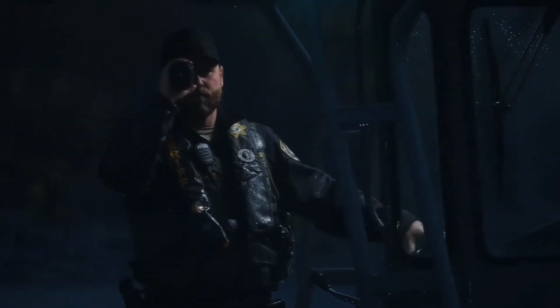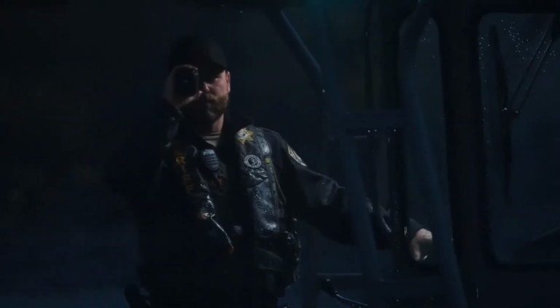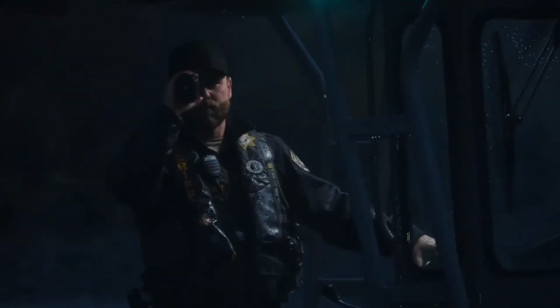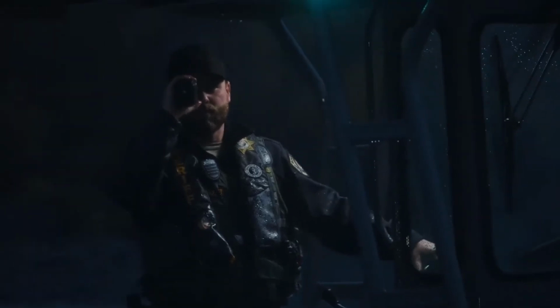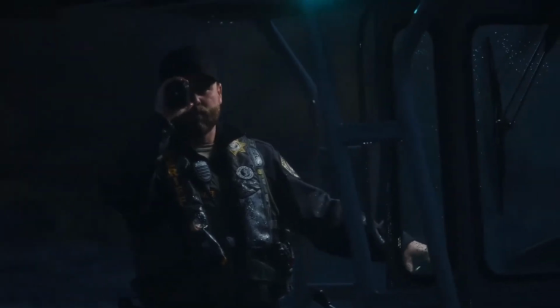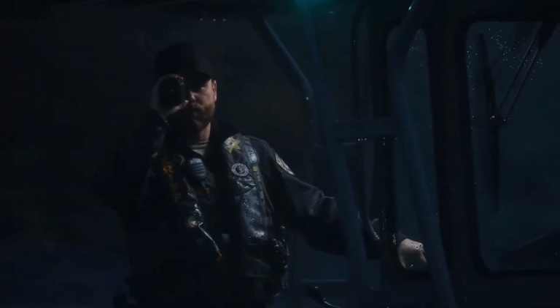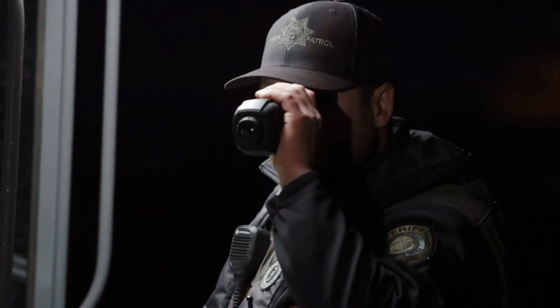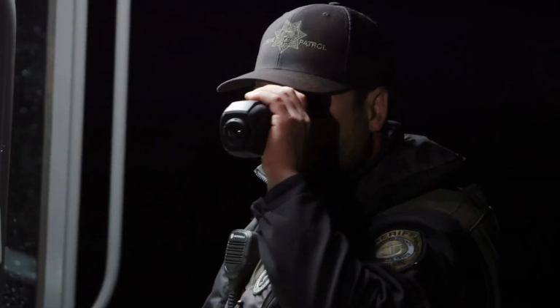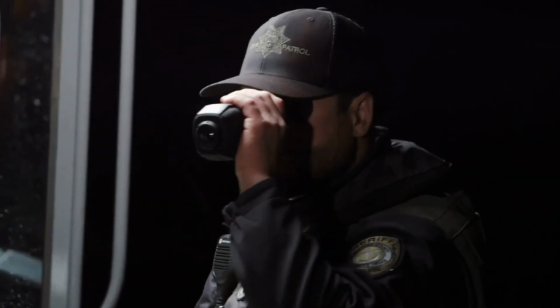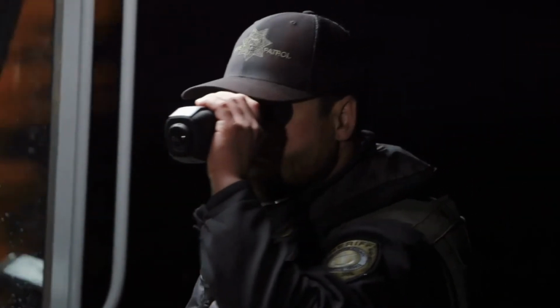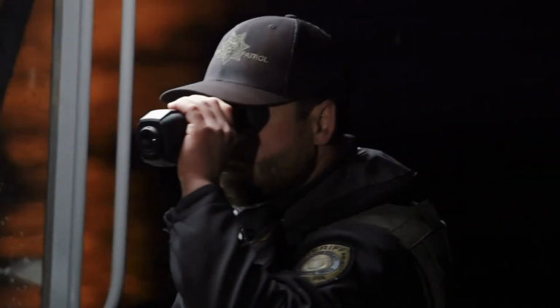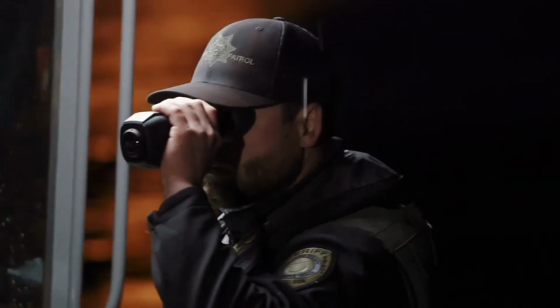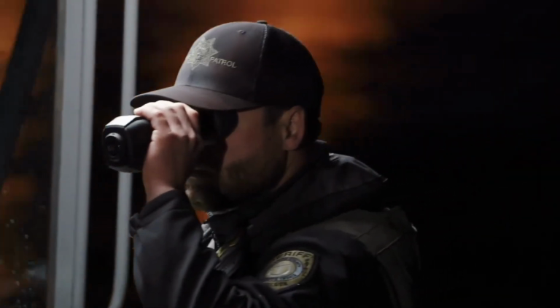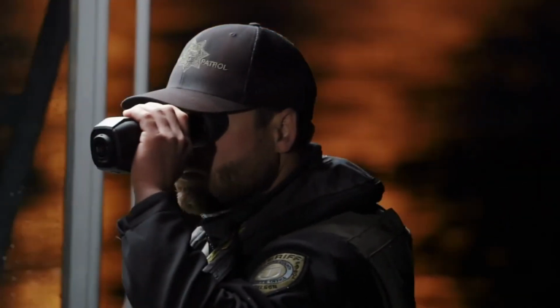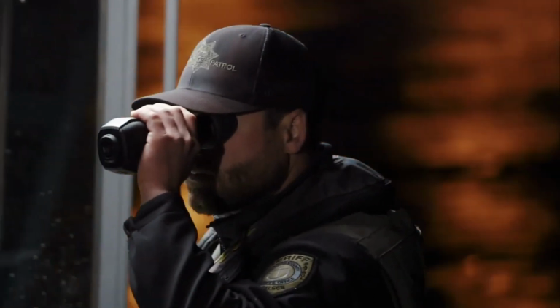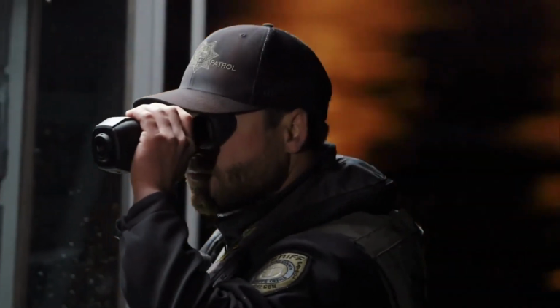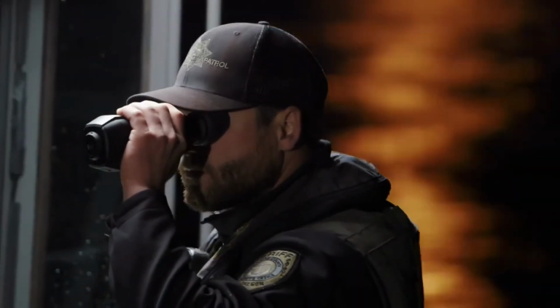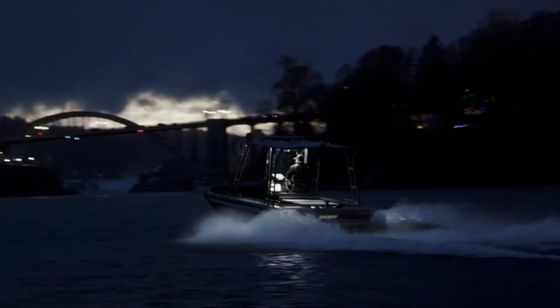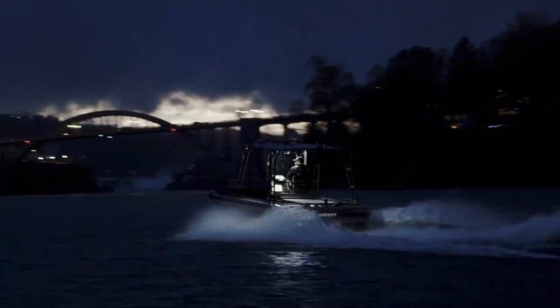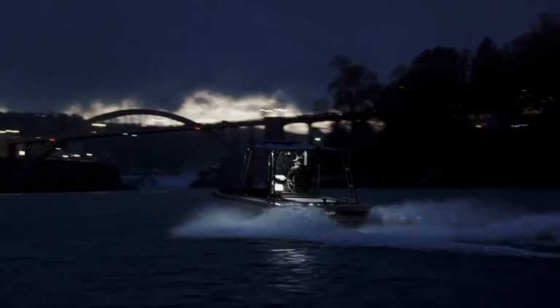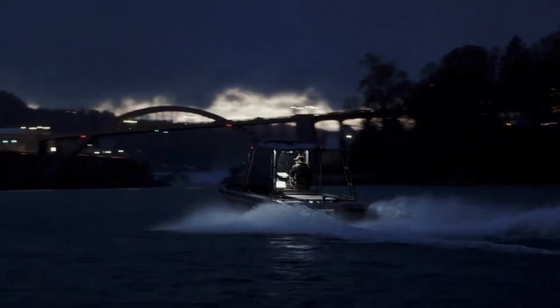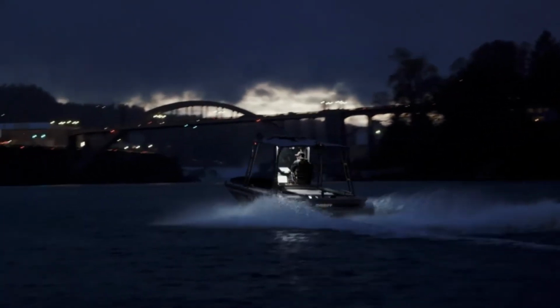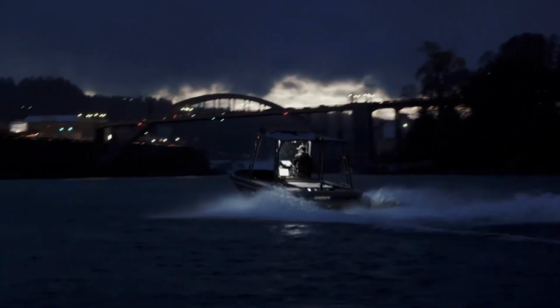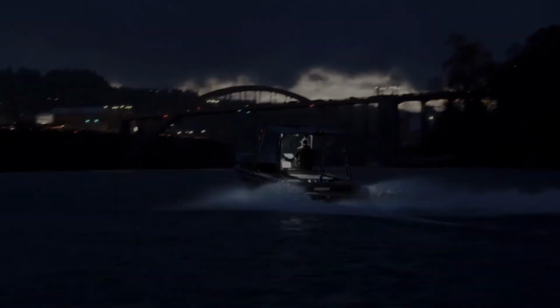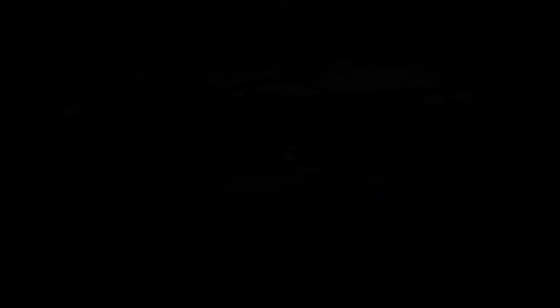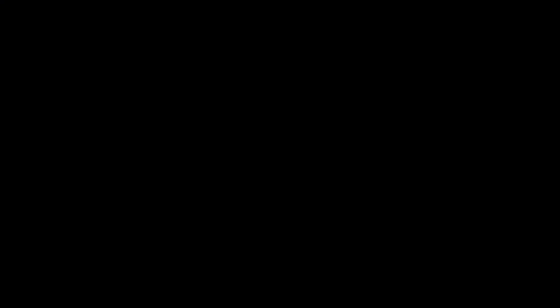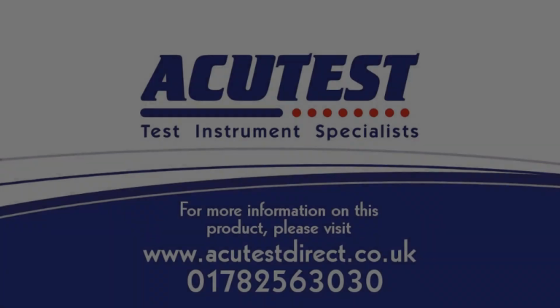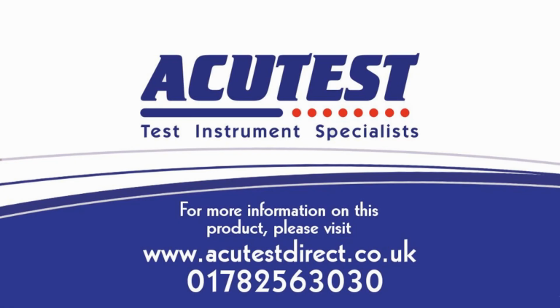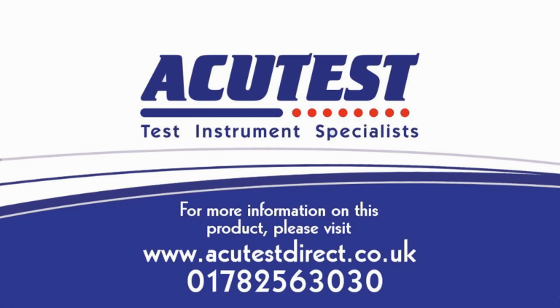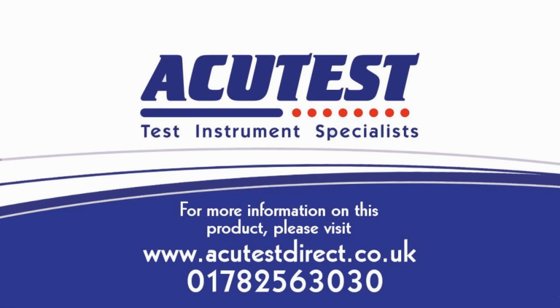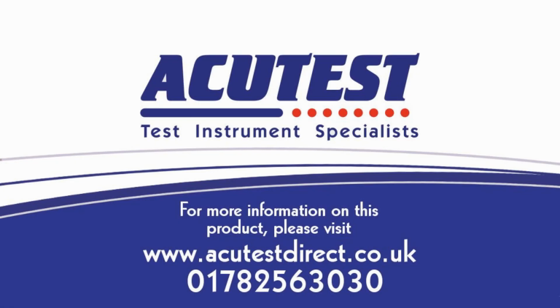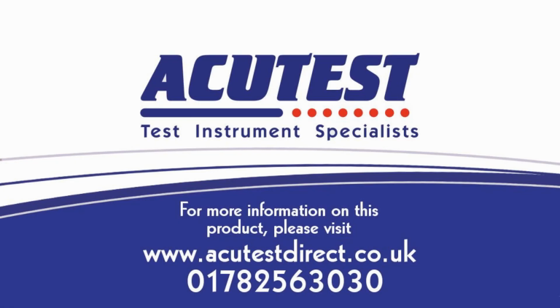The Scion family is IP67 rated and can operate in harsh weather conditions, providing unwavering vision in the most challenging environments.